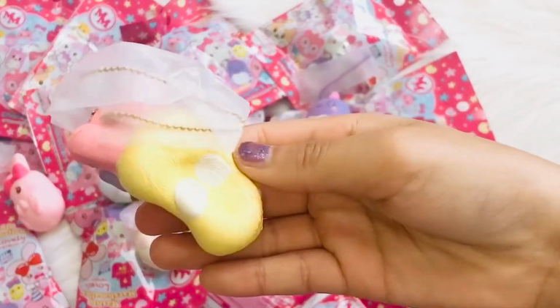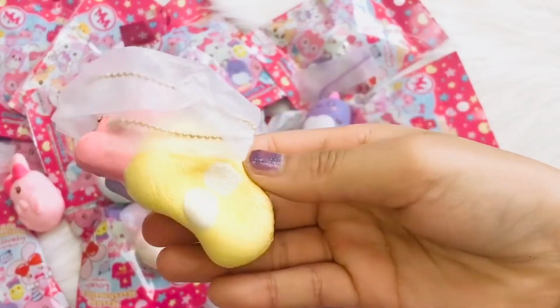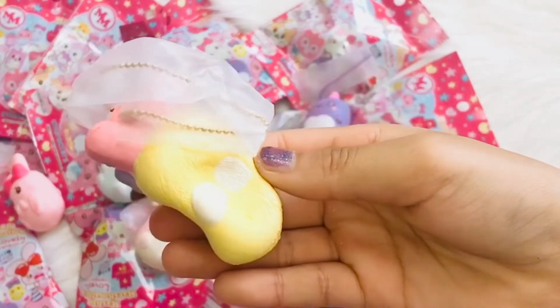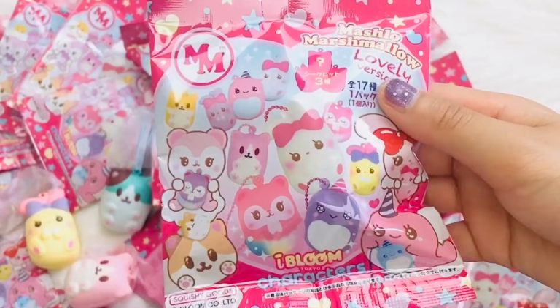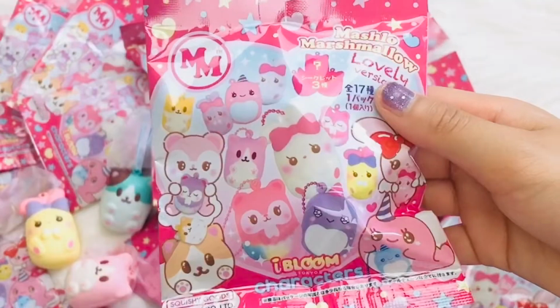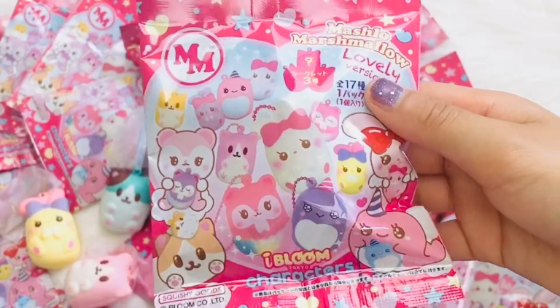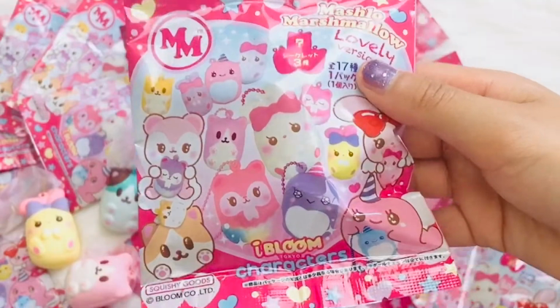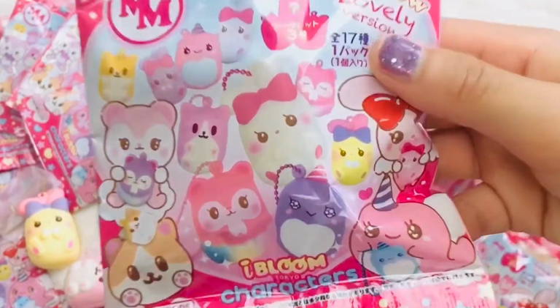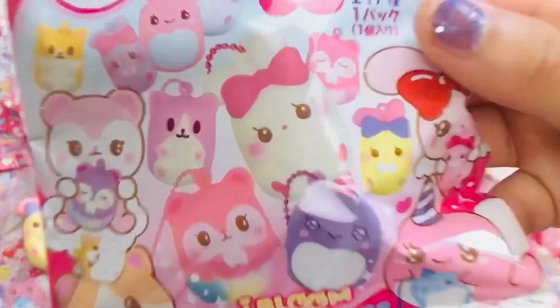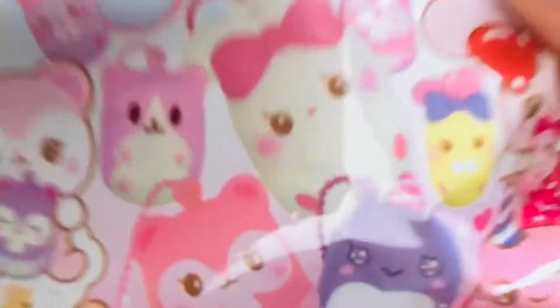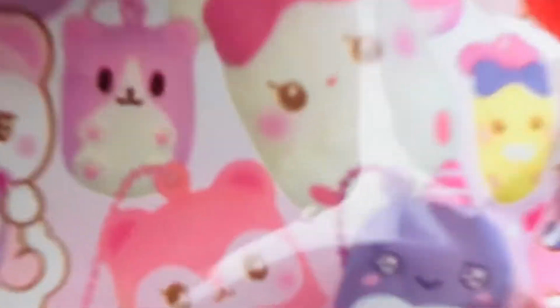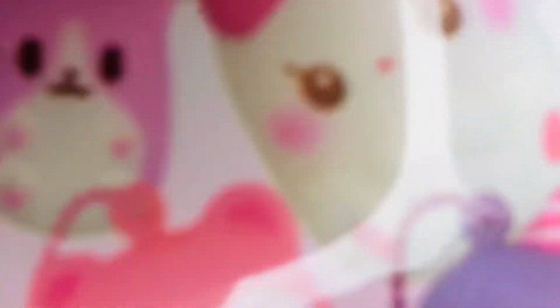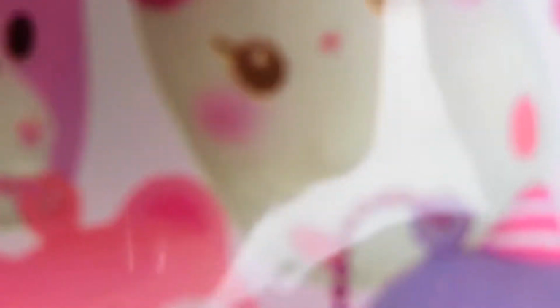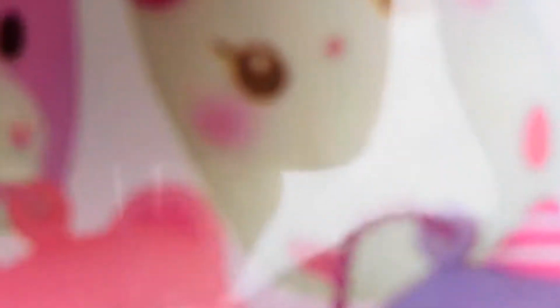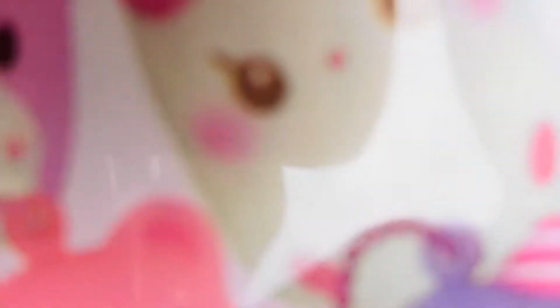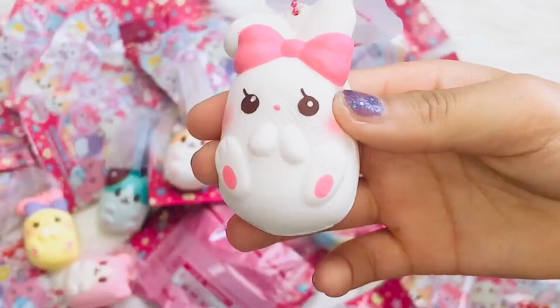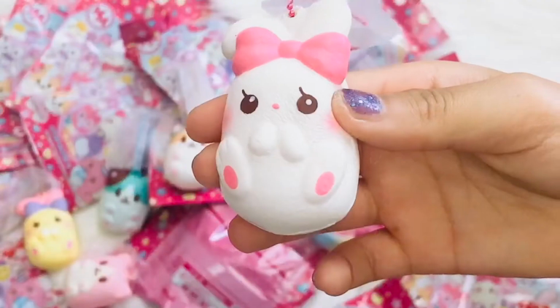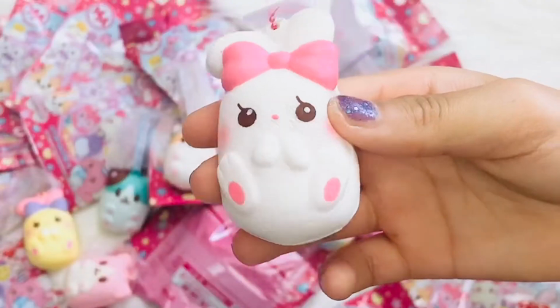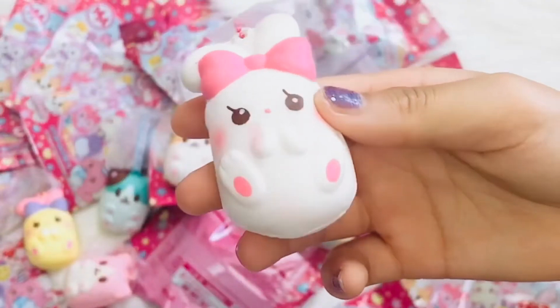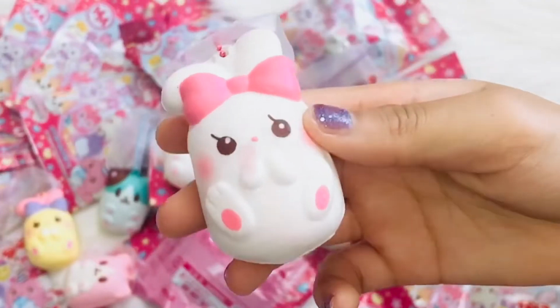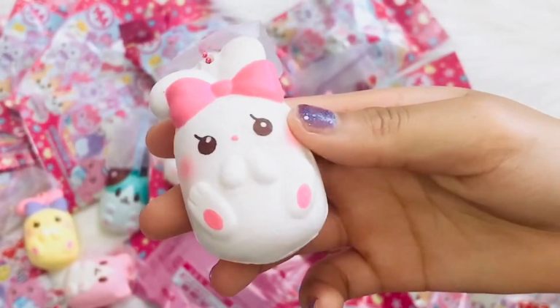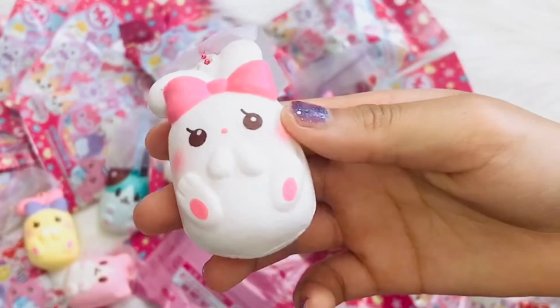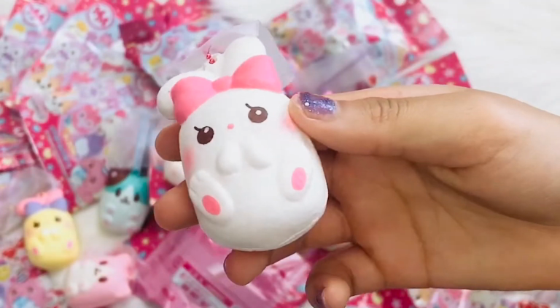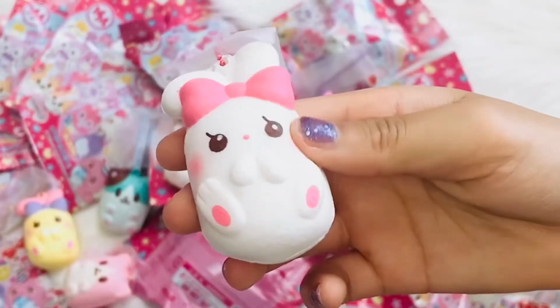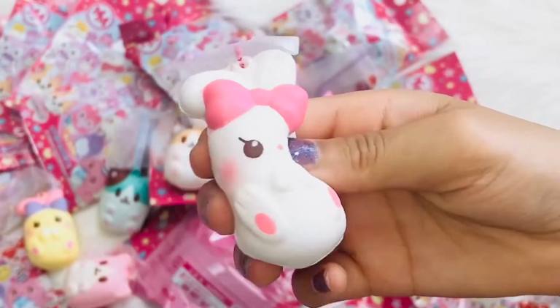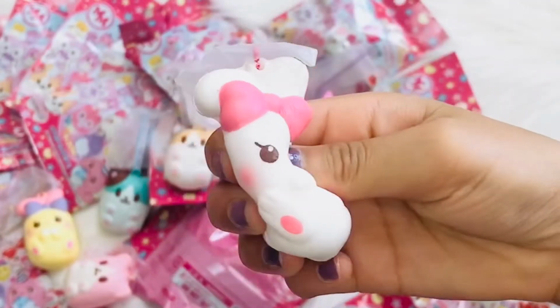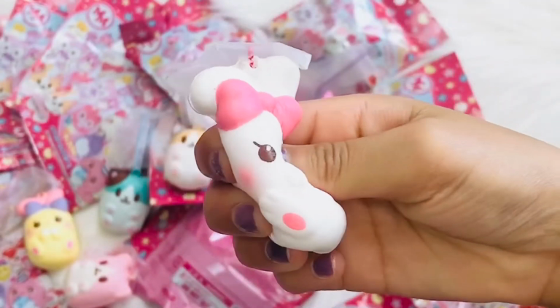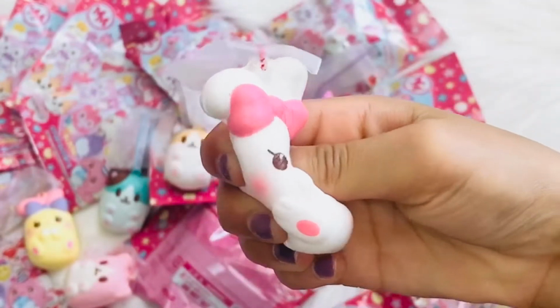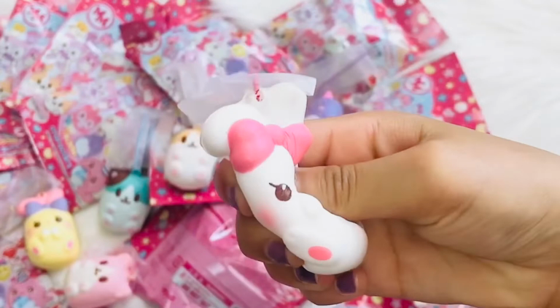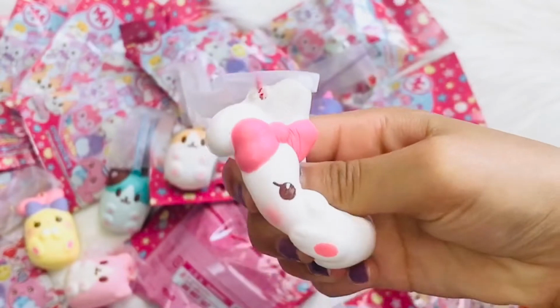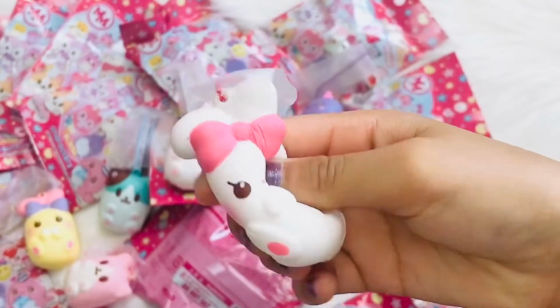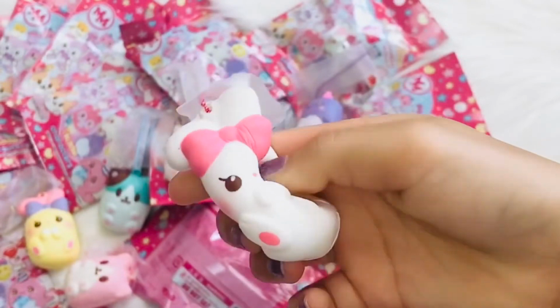Next blind bag. This is Alice the white bunny.